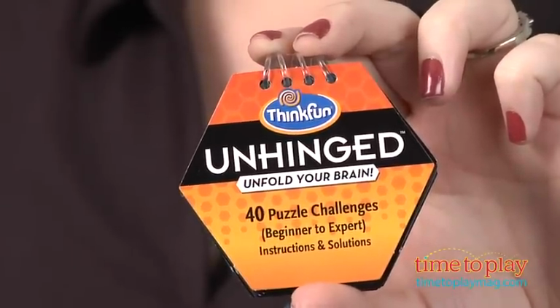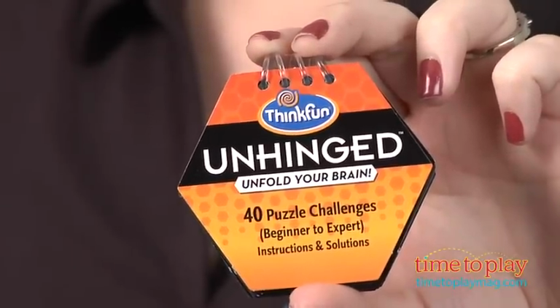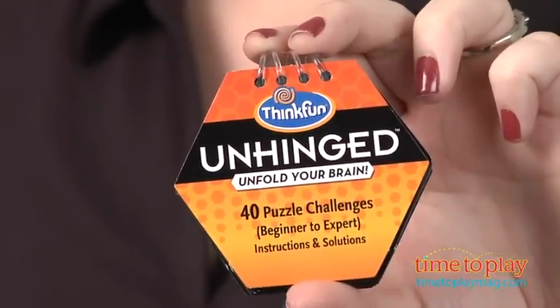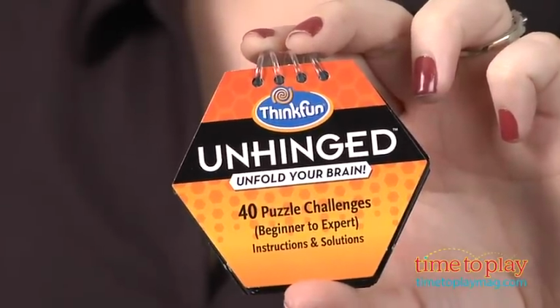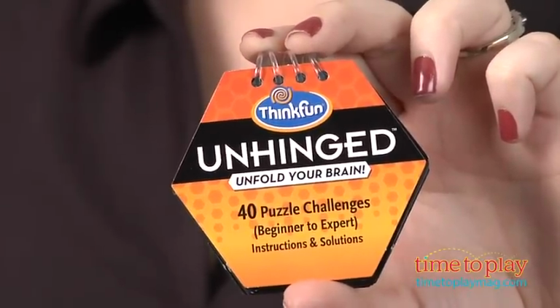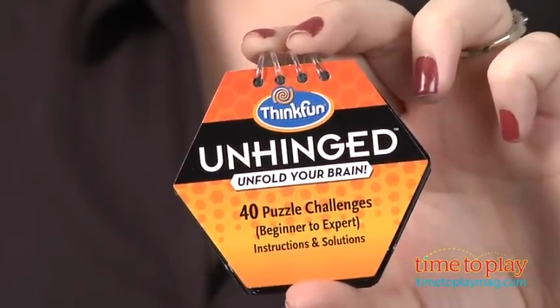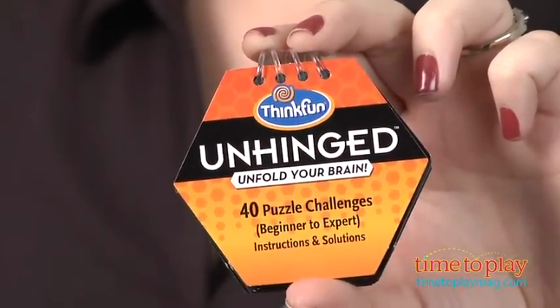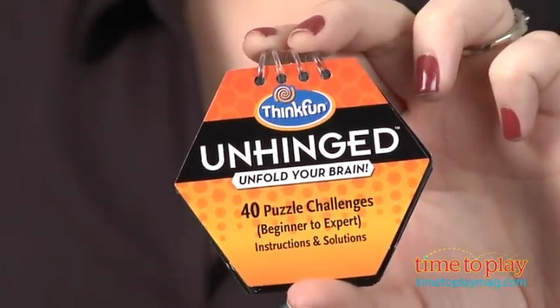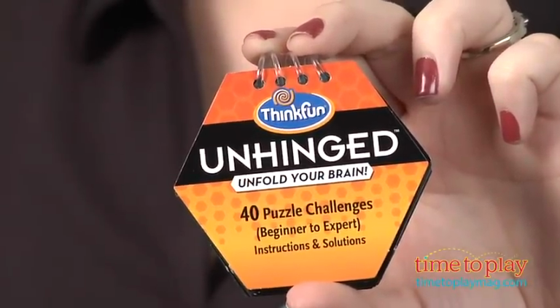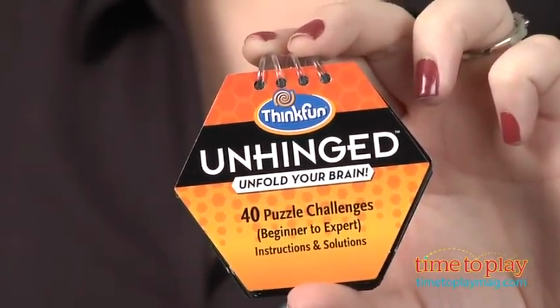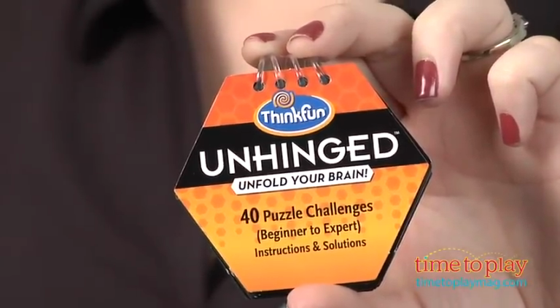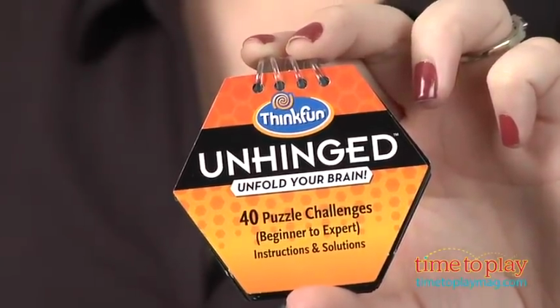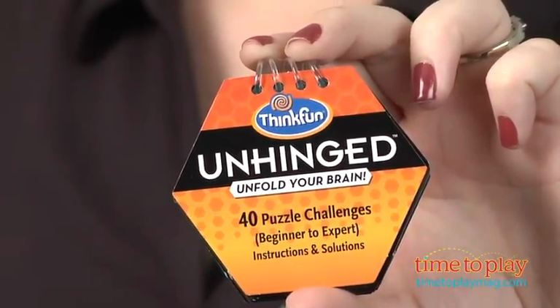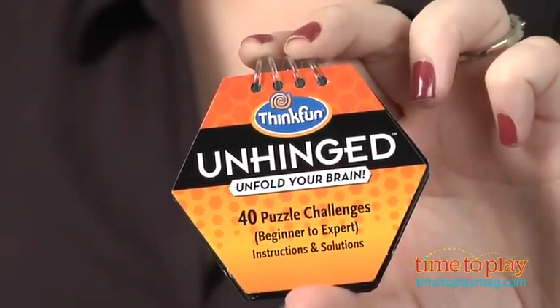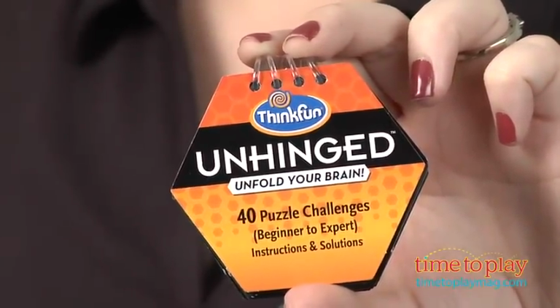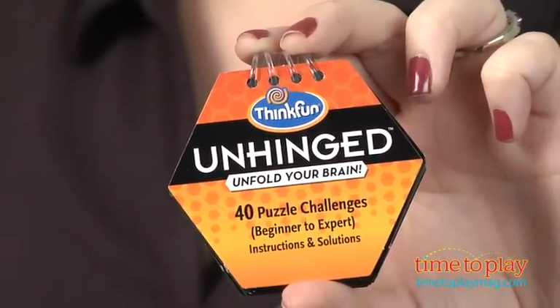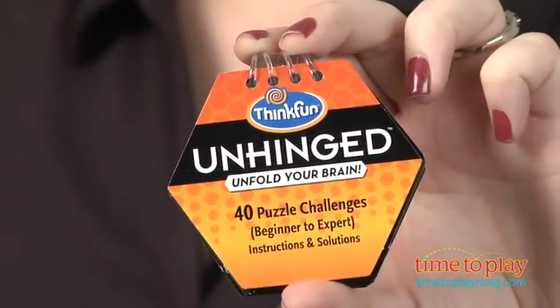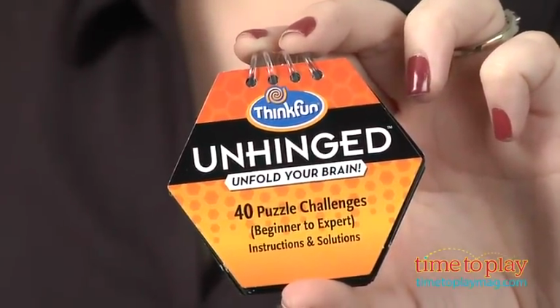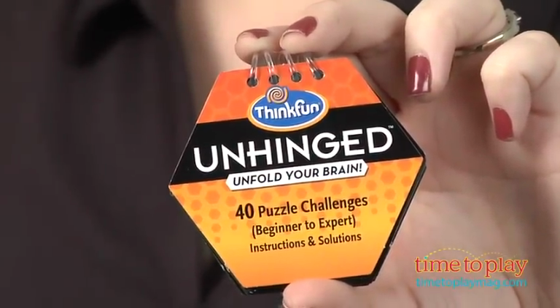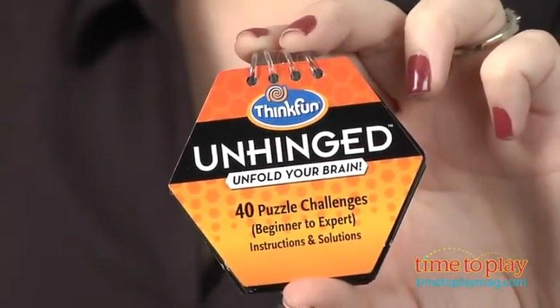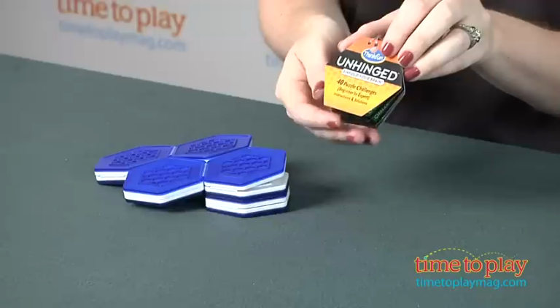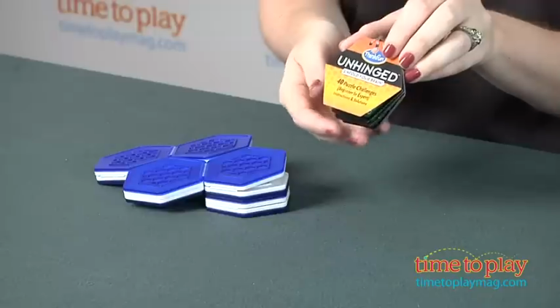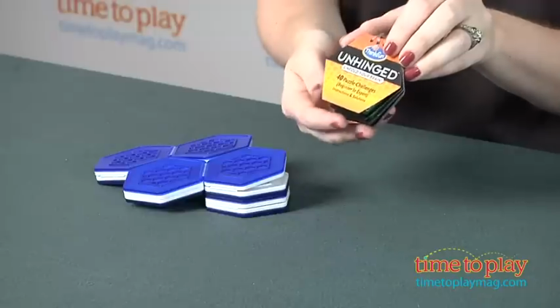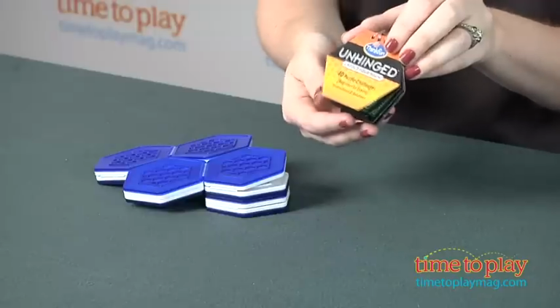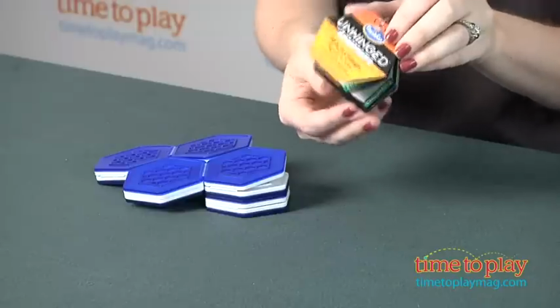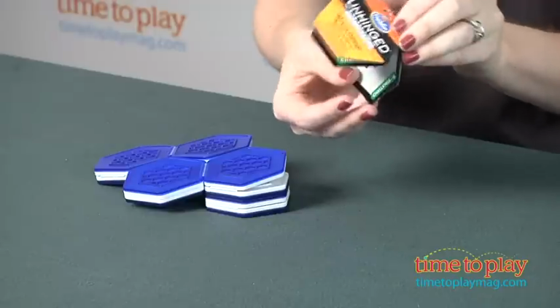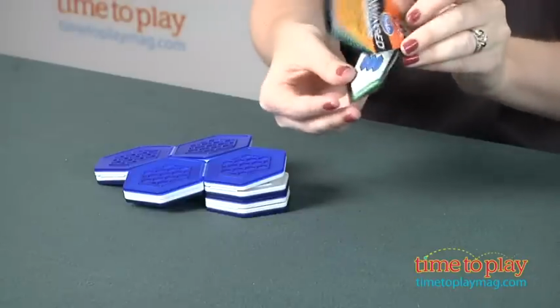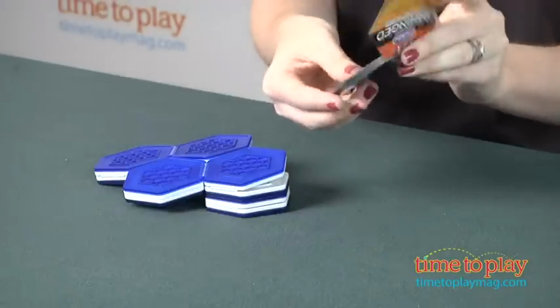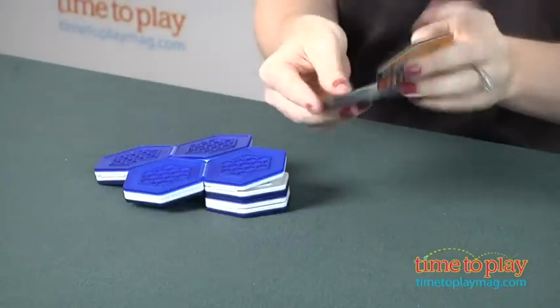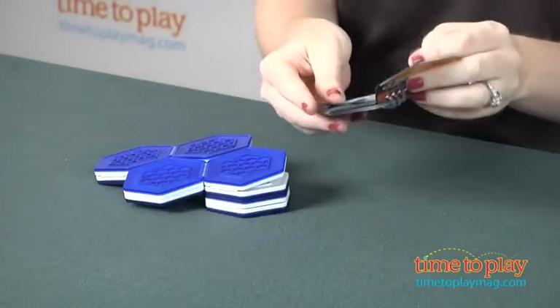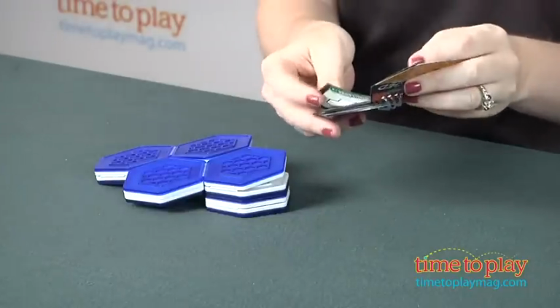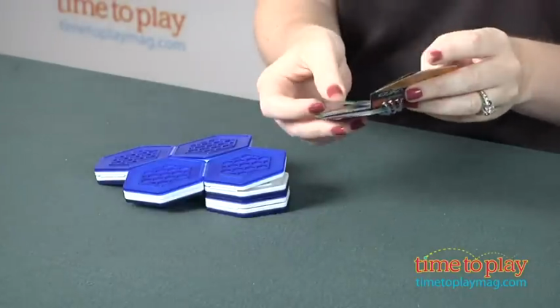There are four different levels: beginner, intermediate, advanced, and expert, and each level has ten puzzles.